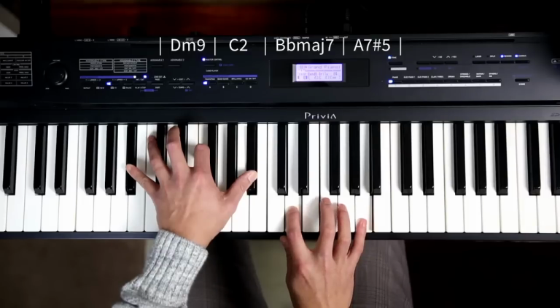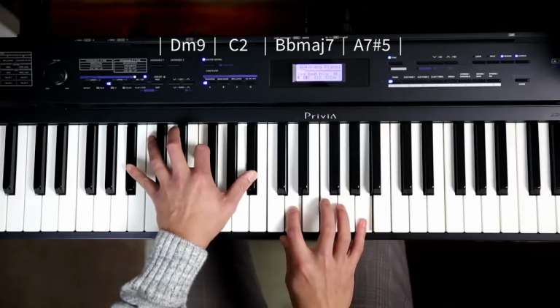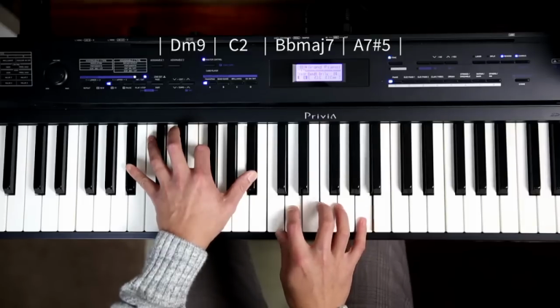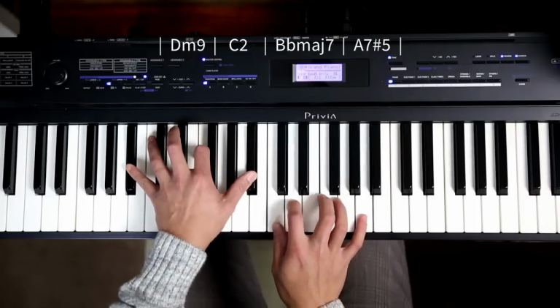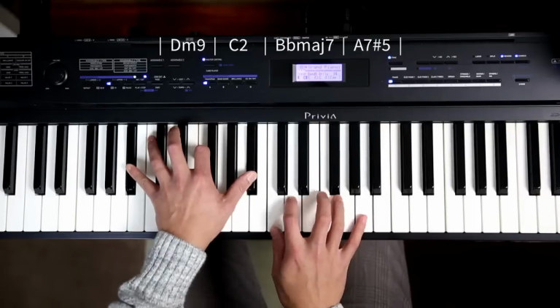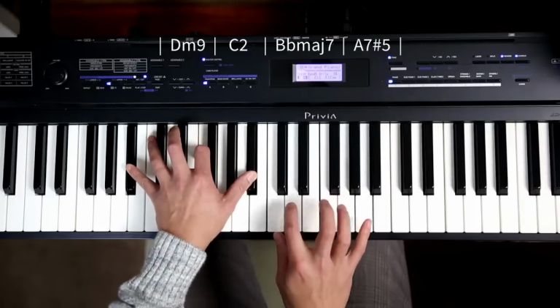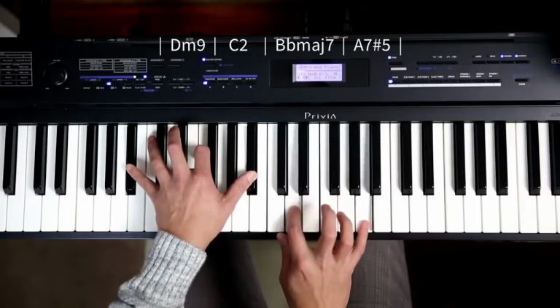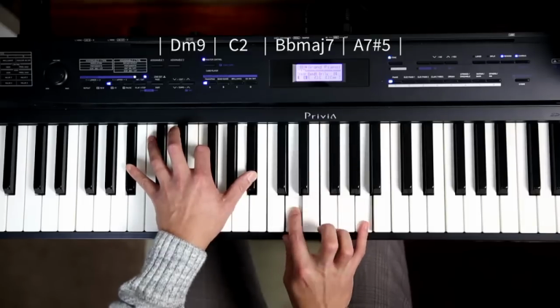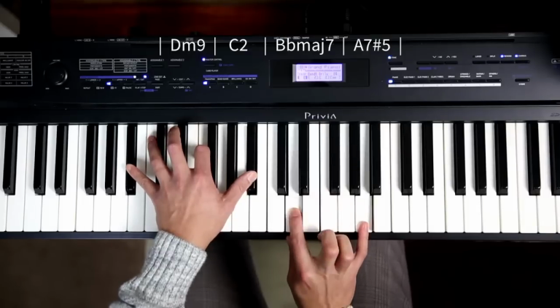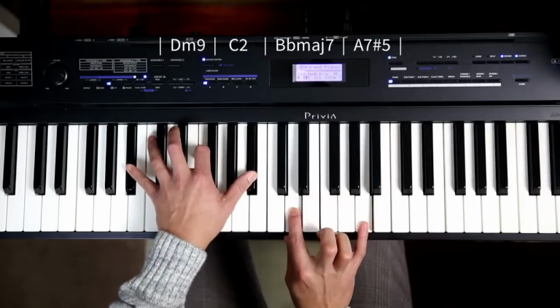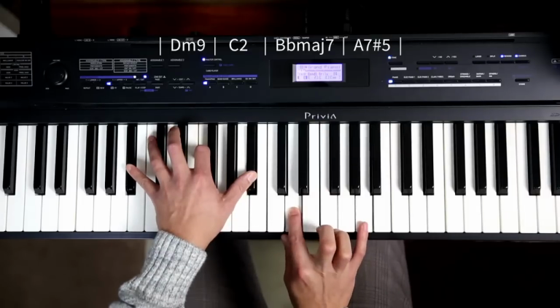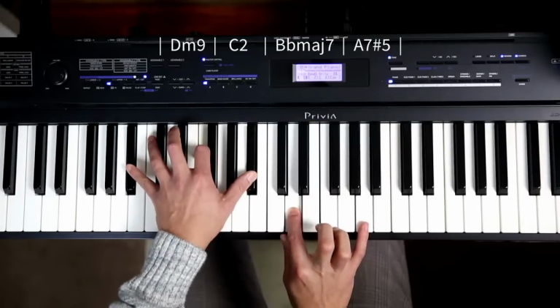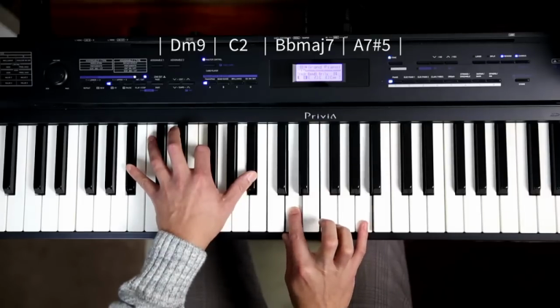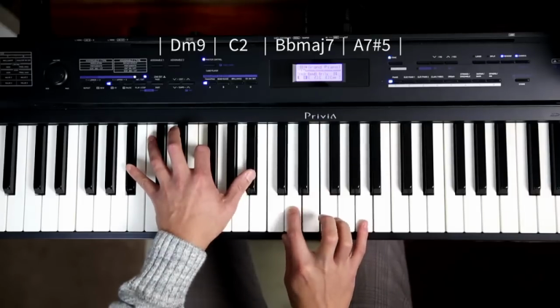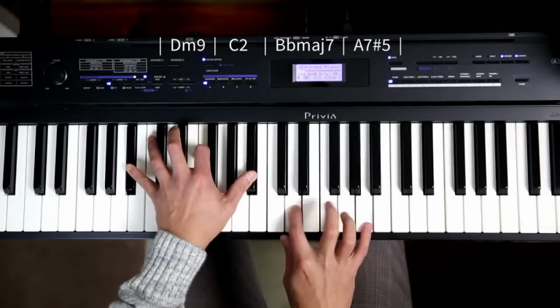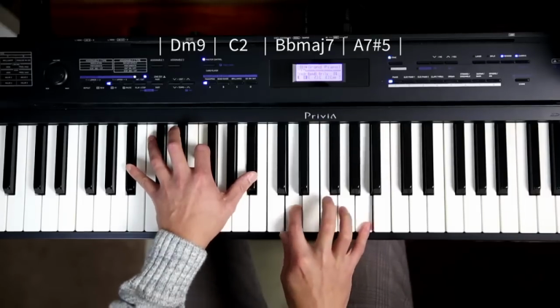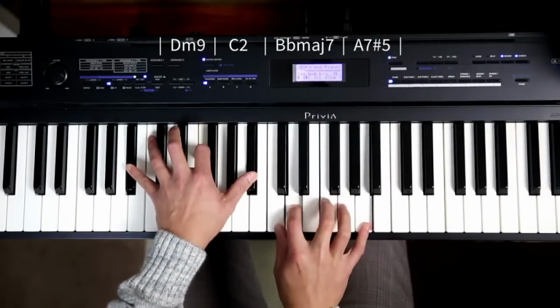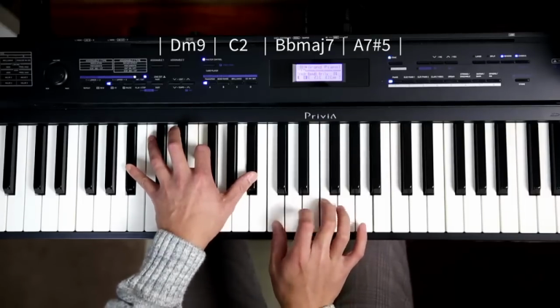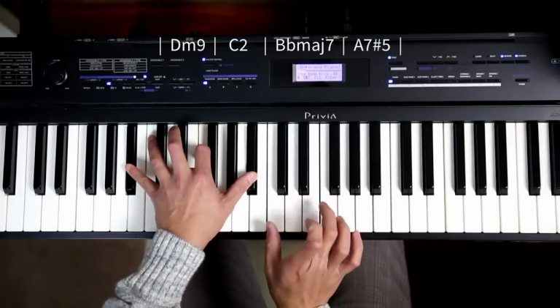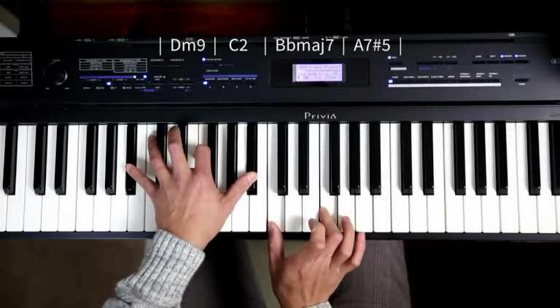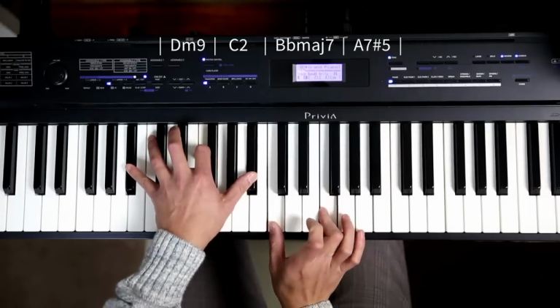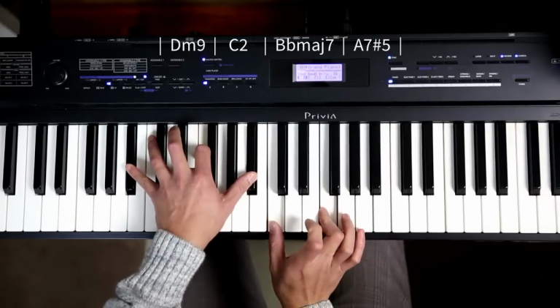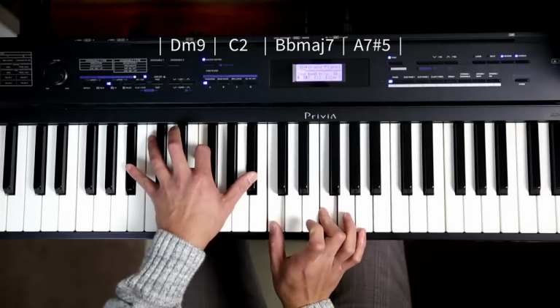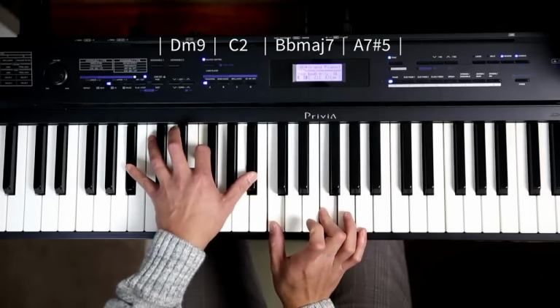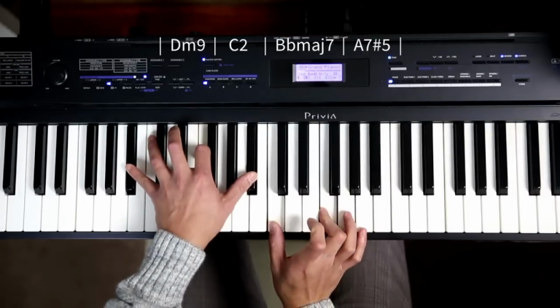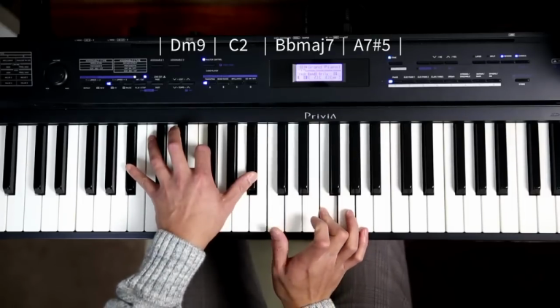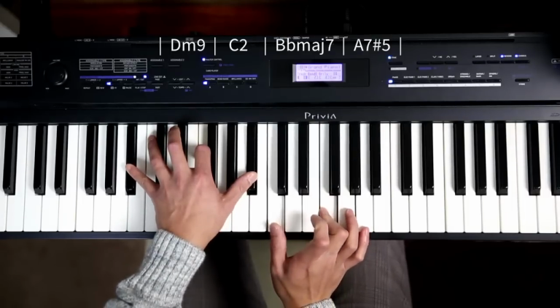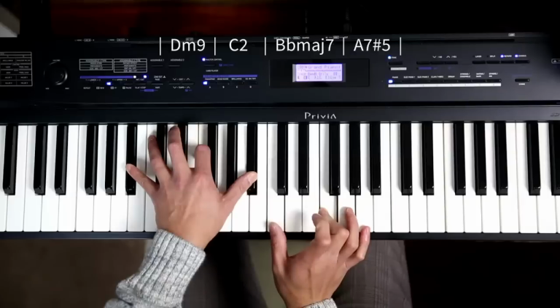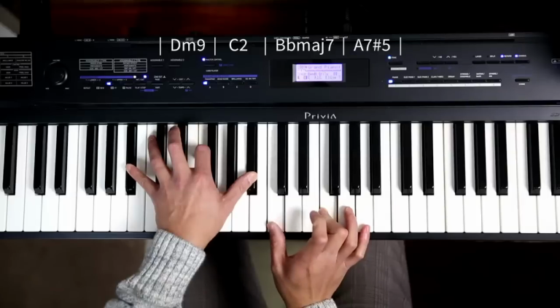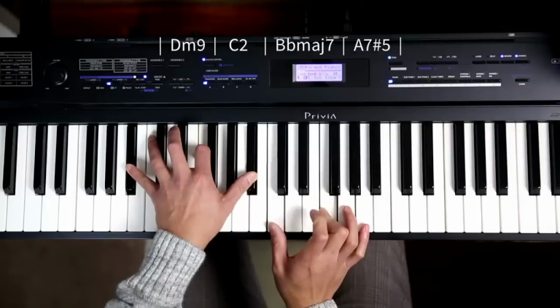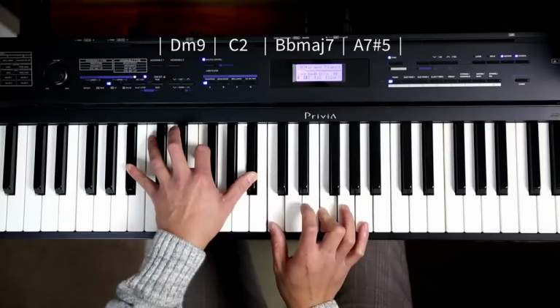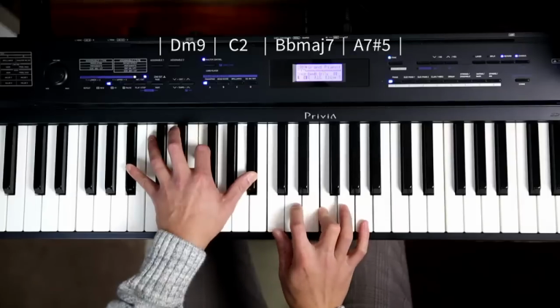So Bb major 7 with the A at the top, and C-F which is the 2 at the bottom.